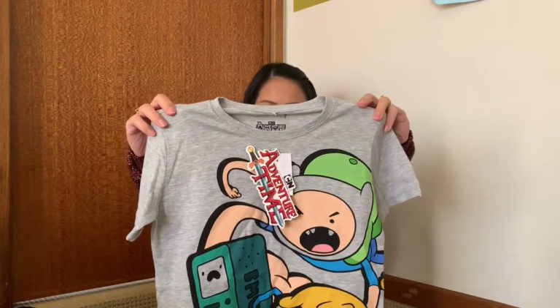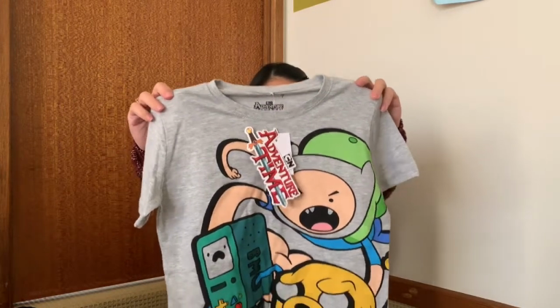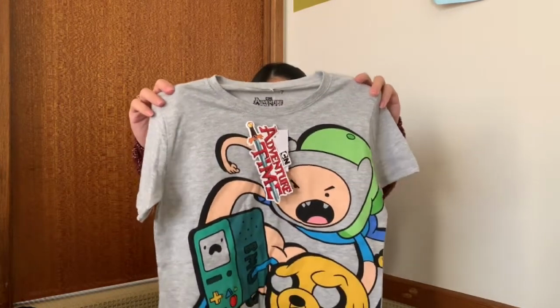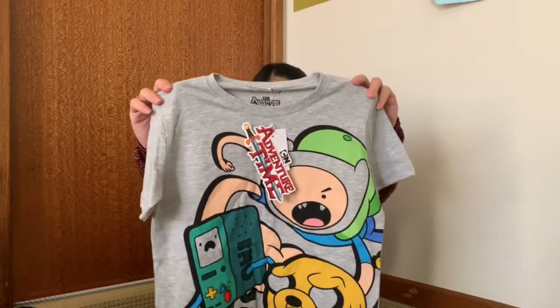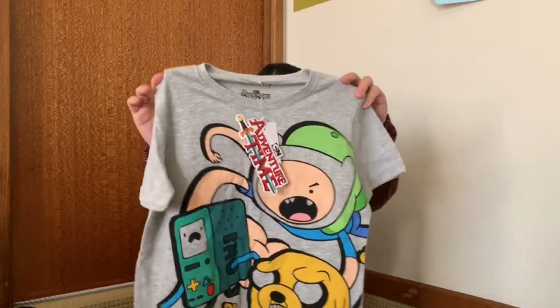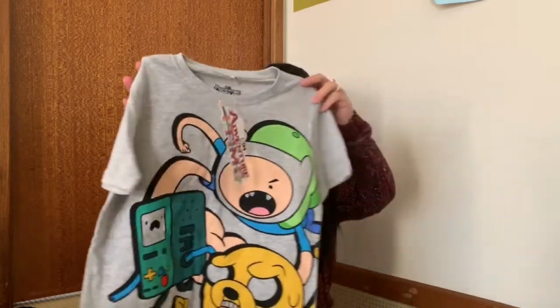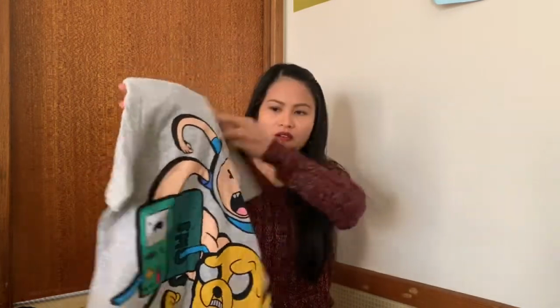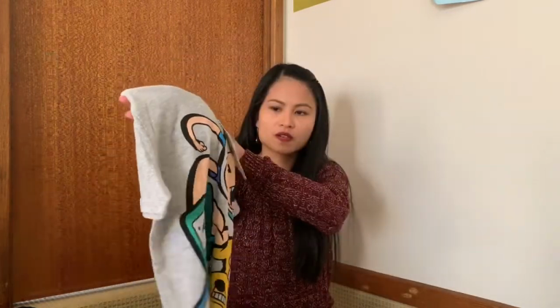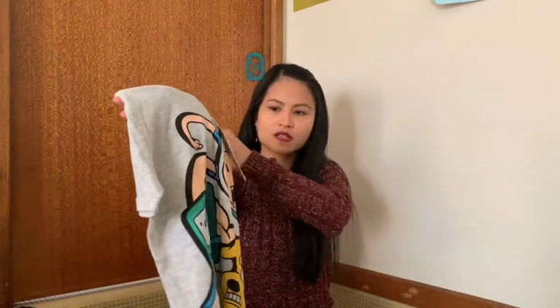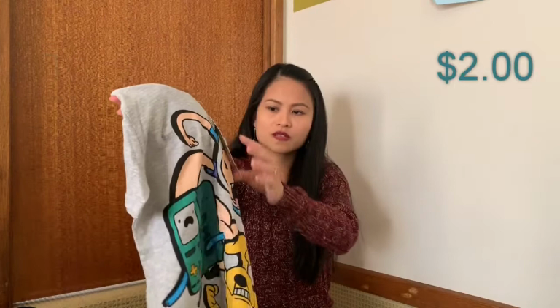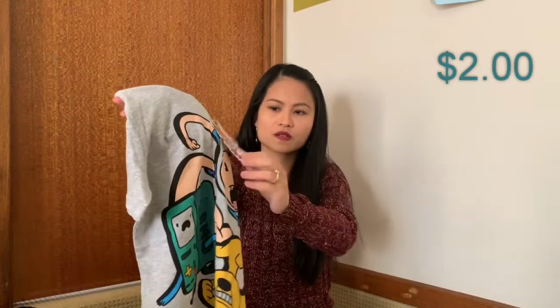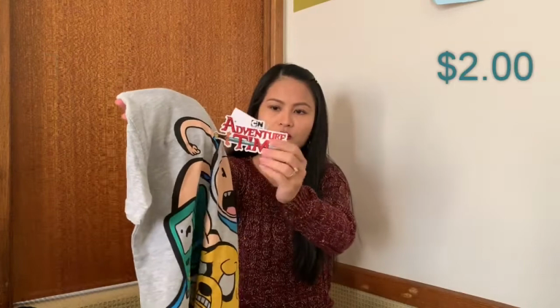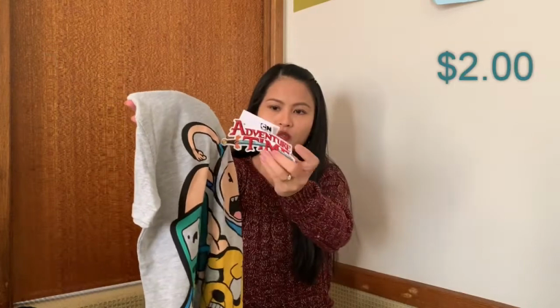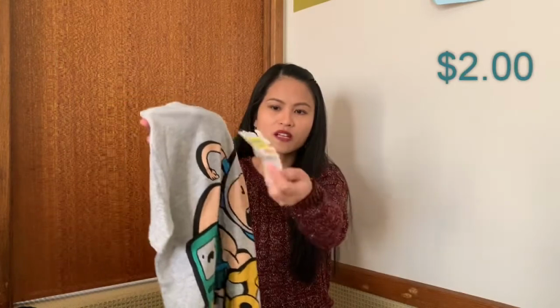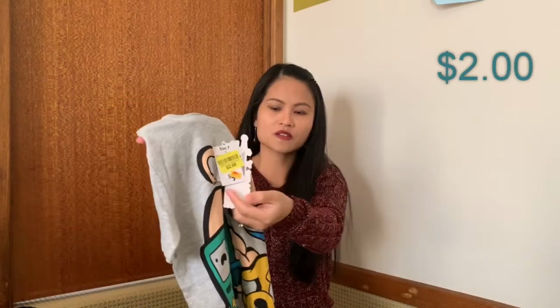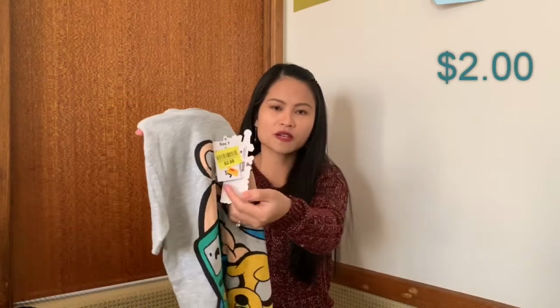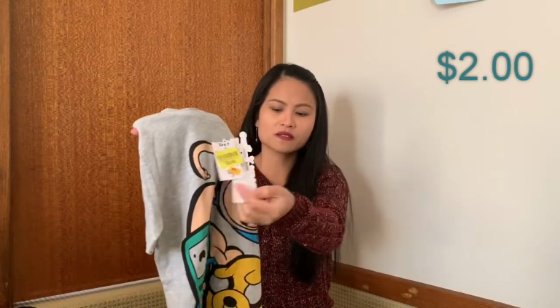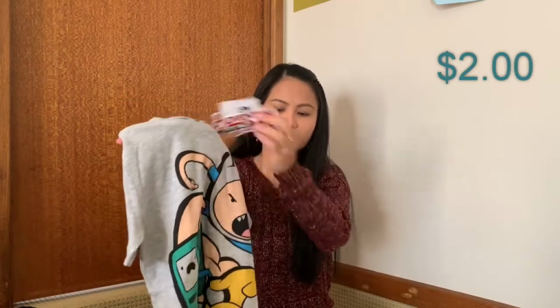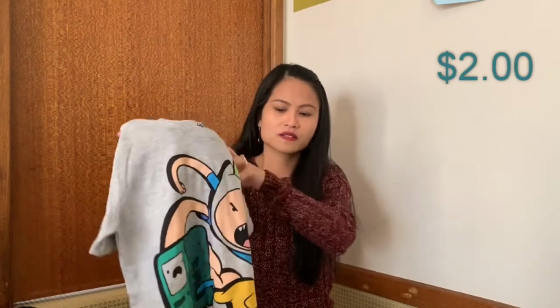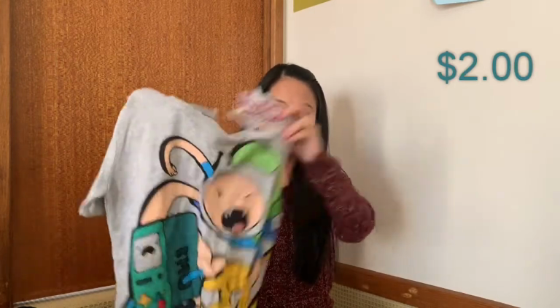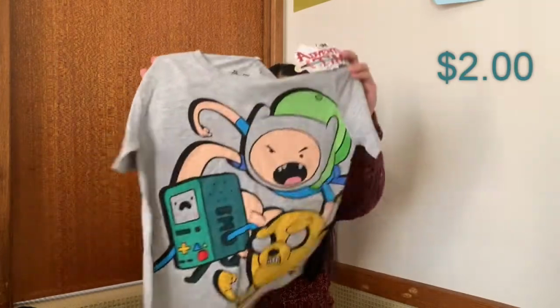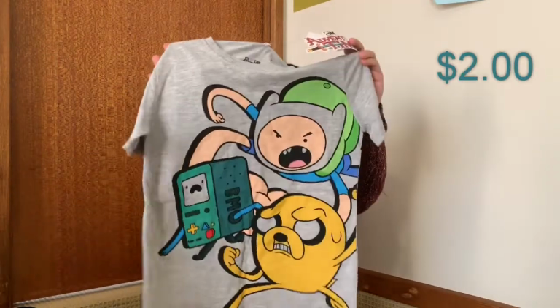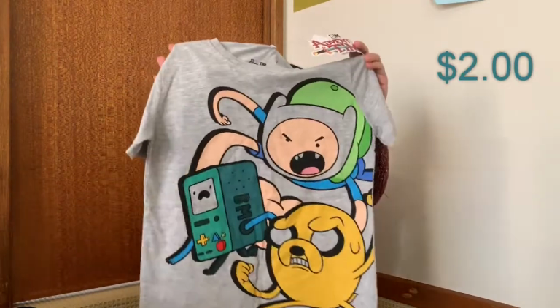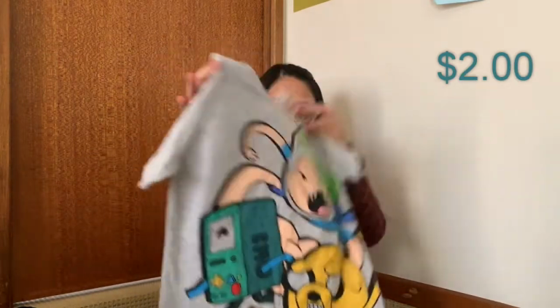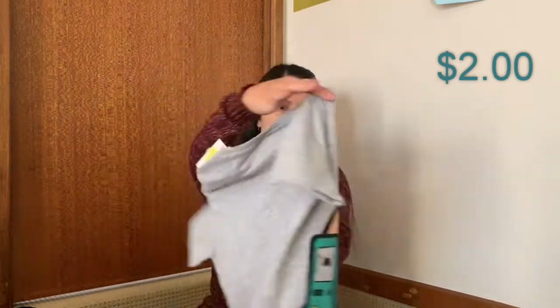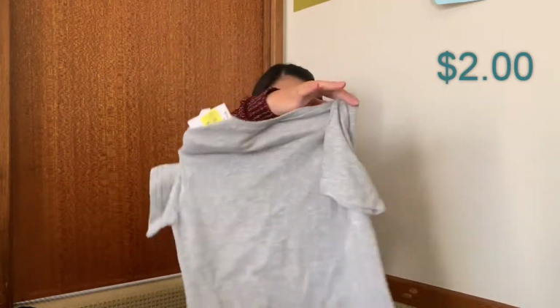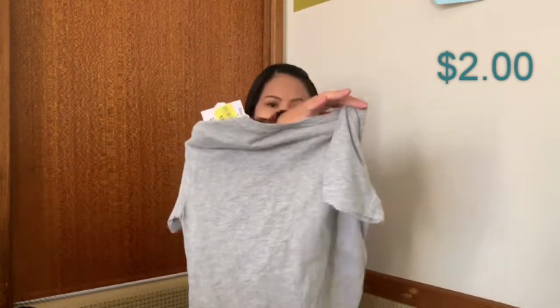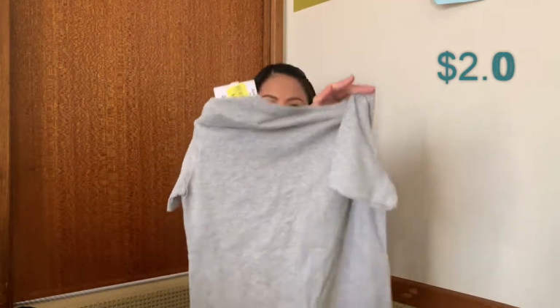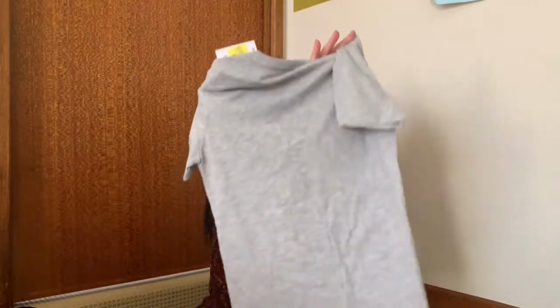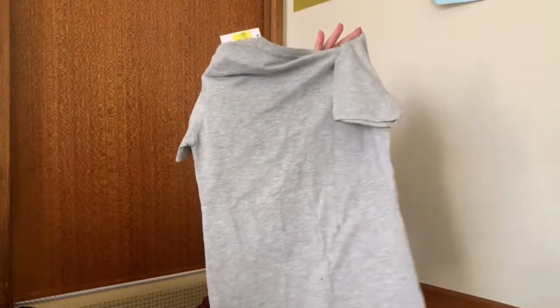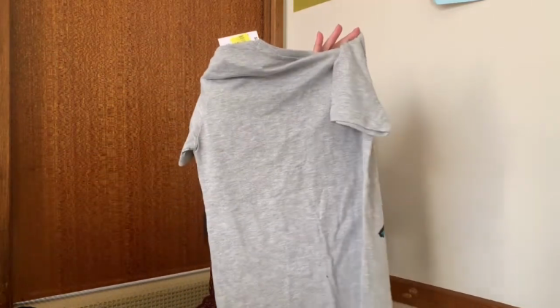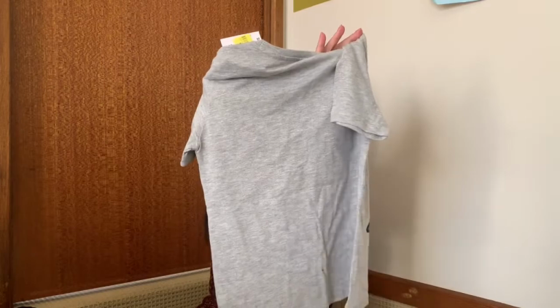And this is another shirt for Aiden — two dollars as well. The back is just plain.